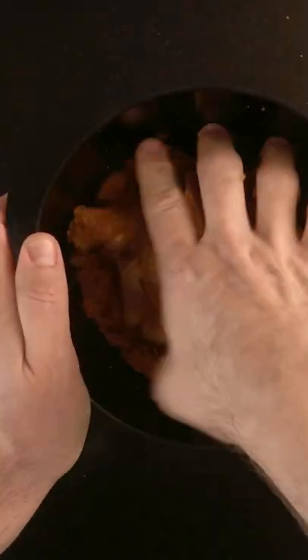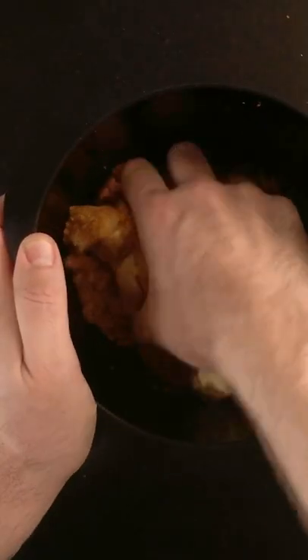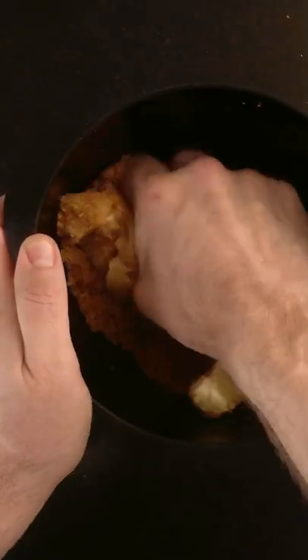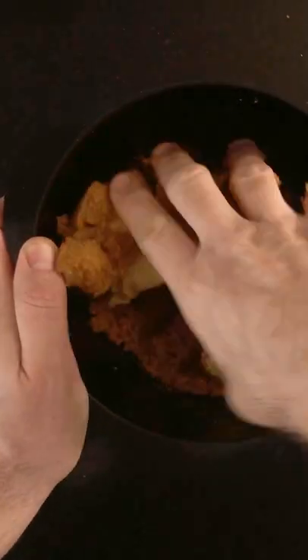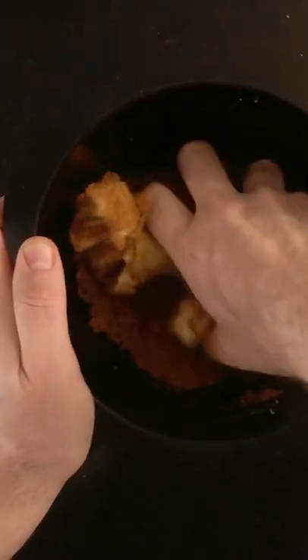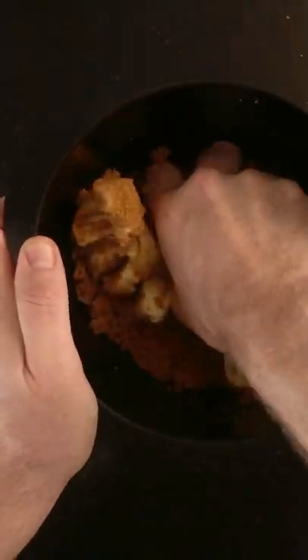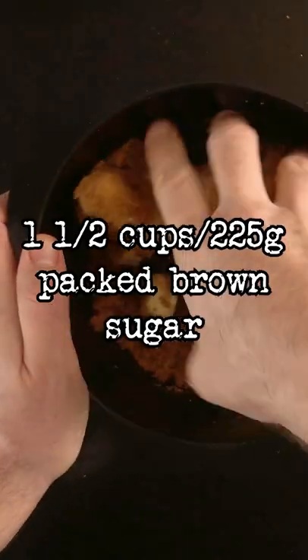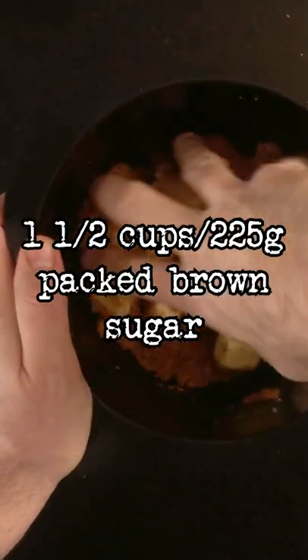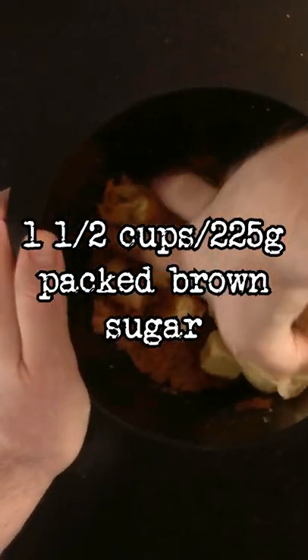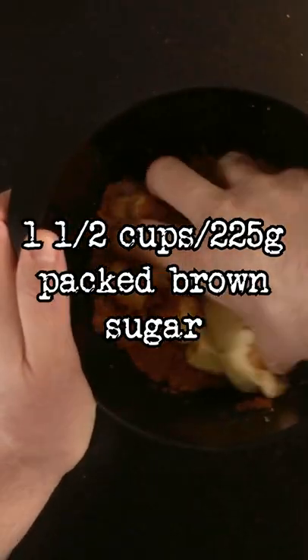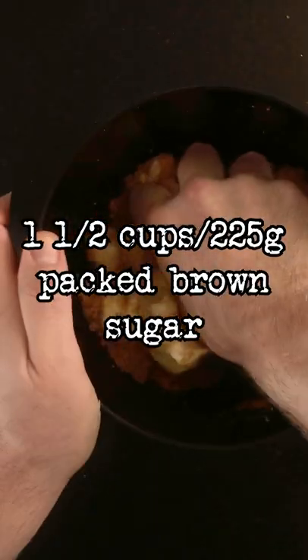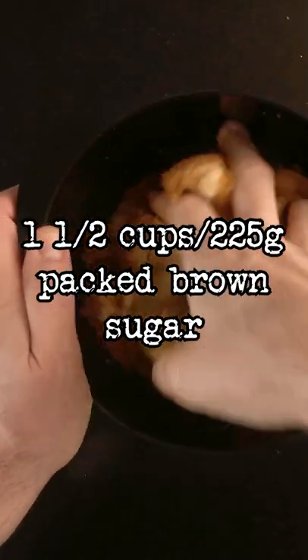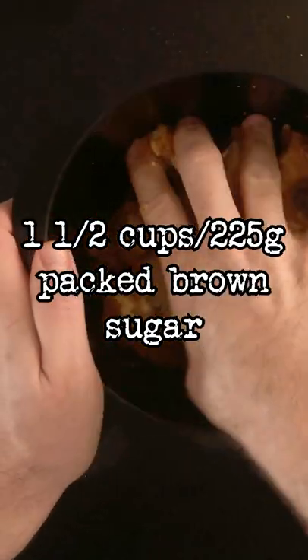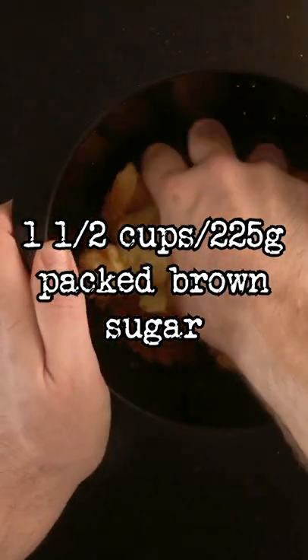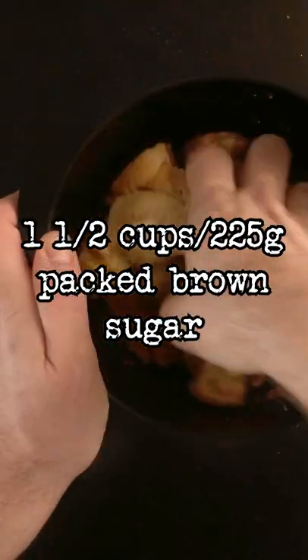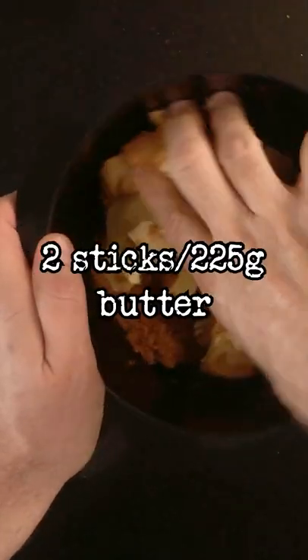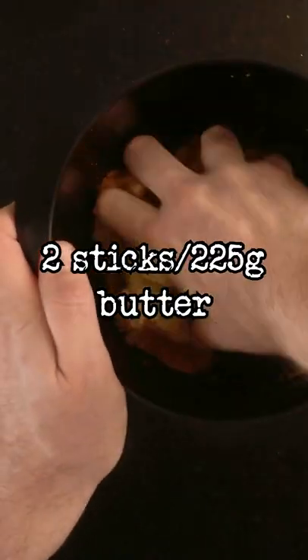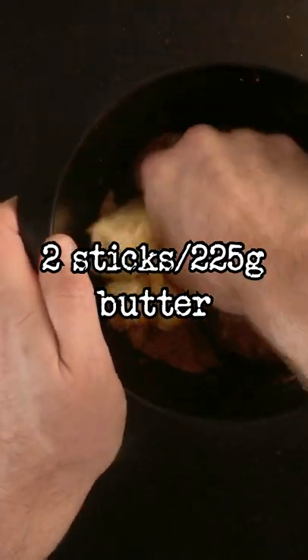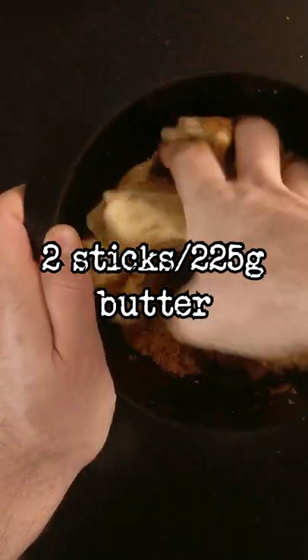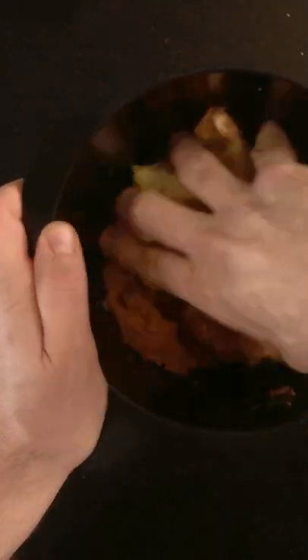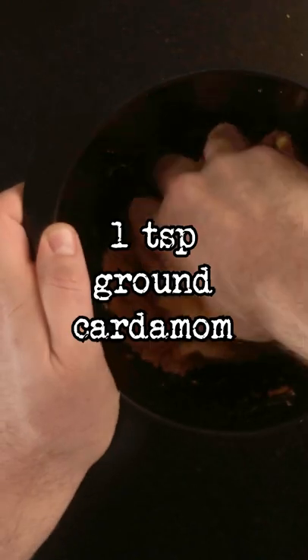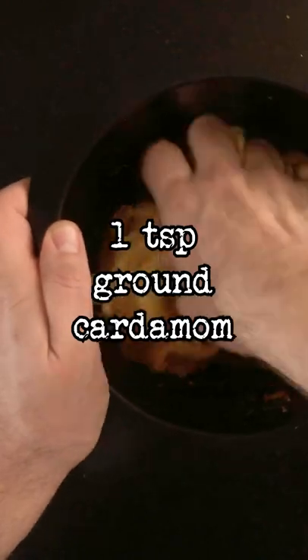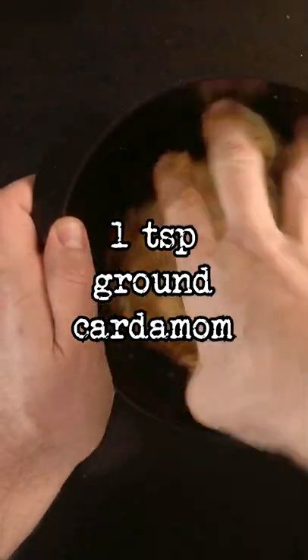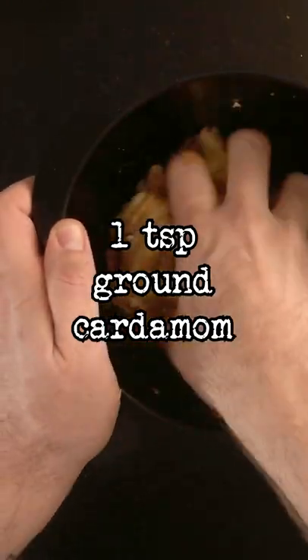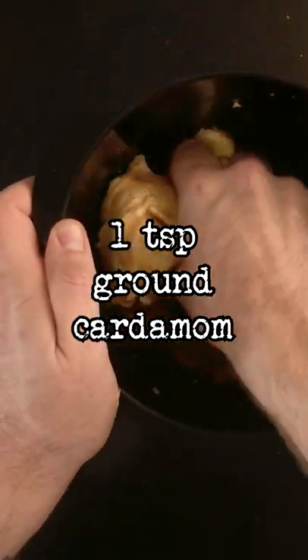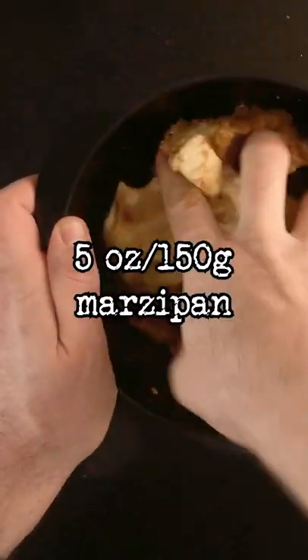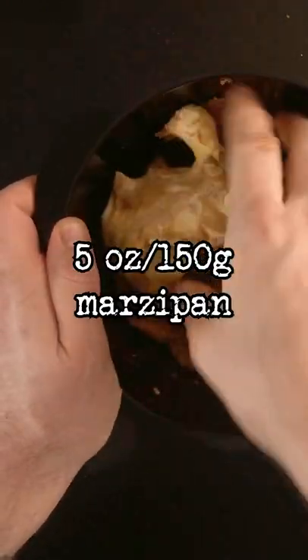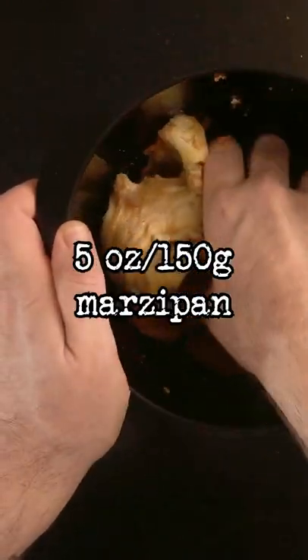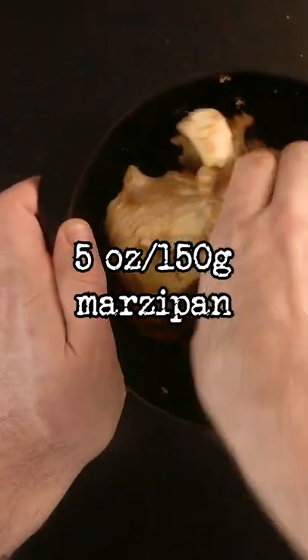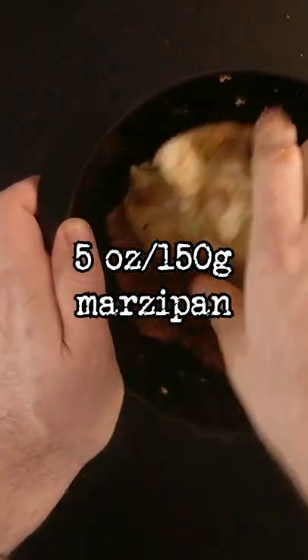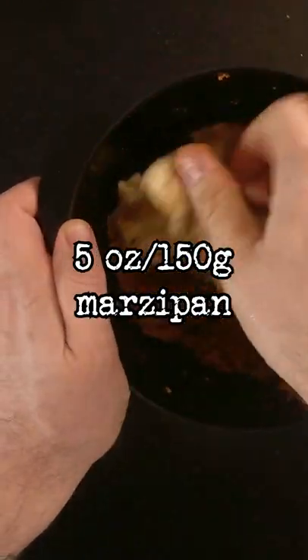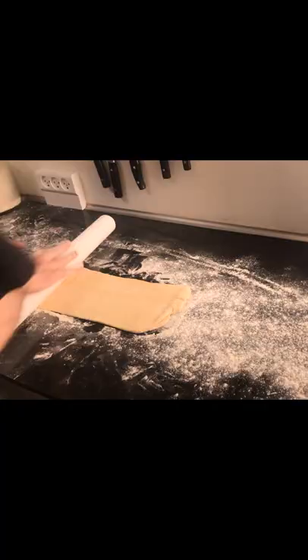In a small bowl combine 1 and a half cups of packed brown sugar, 2 sticks of butter, 1 teaspoon of cardamom, 5 ounces of marzipan.